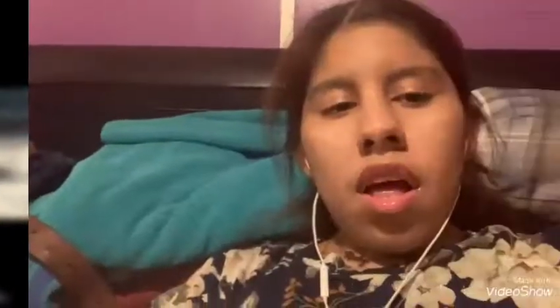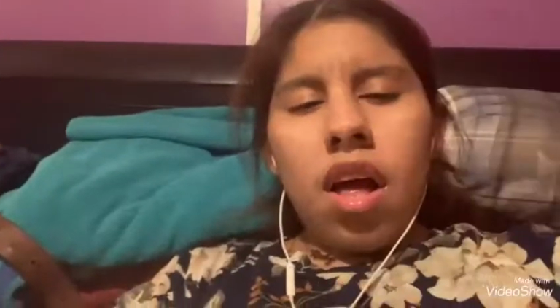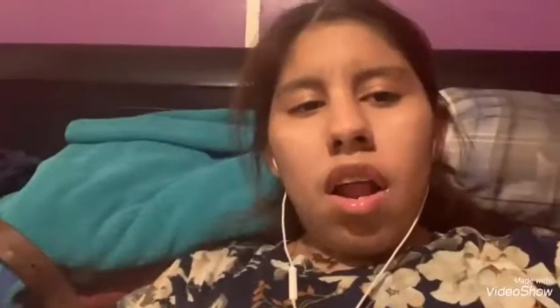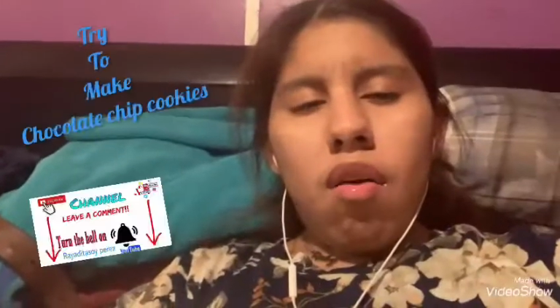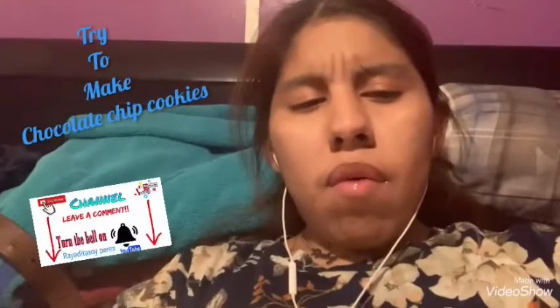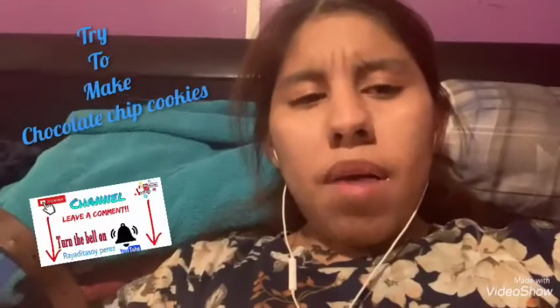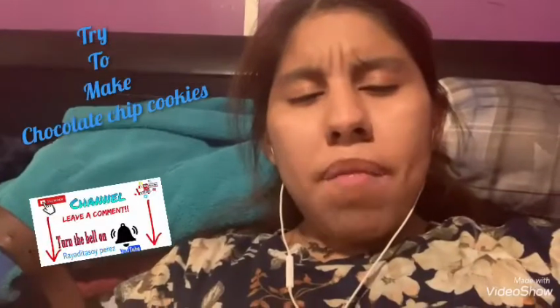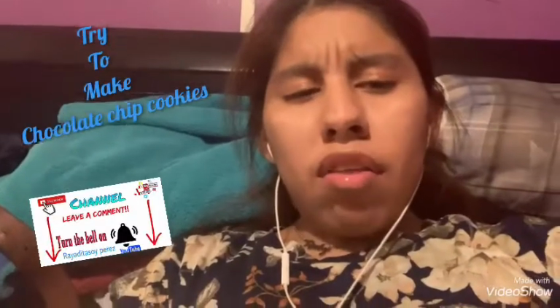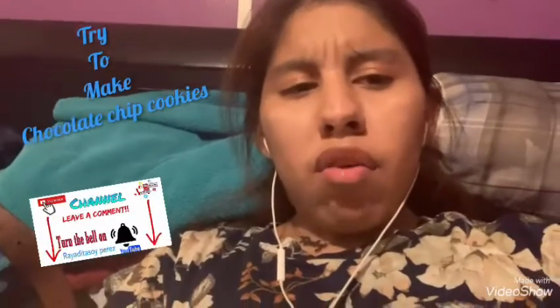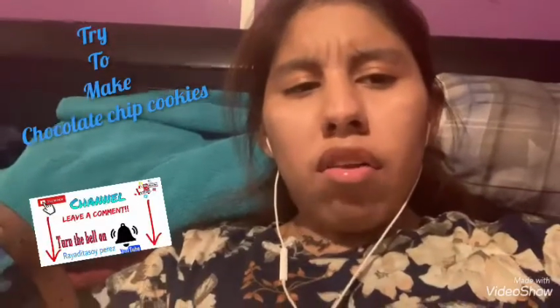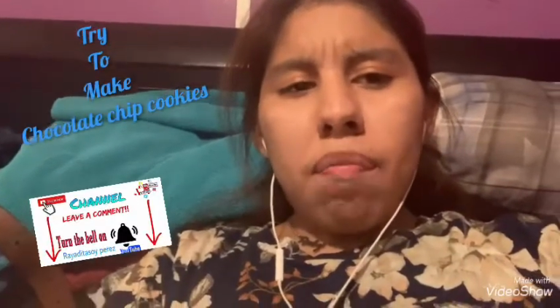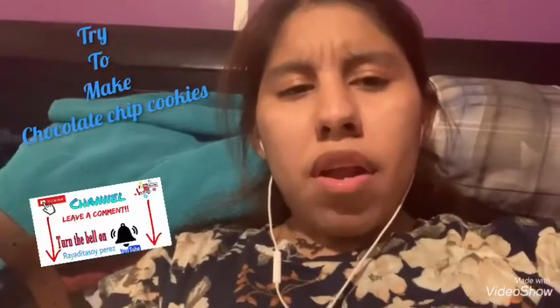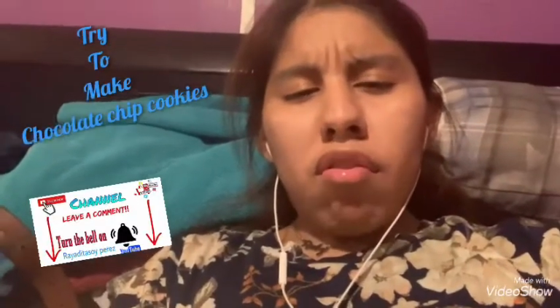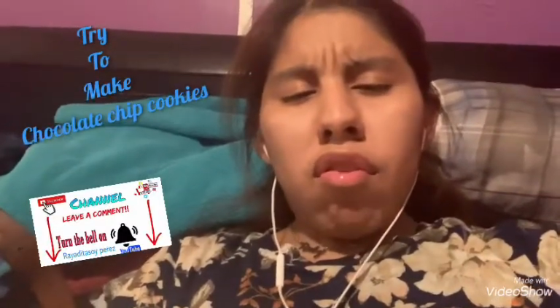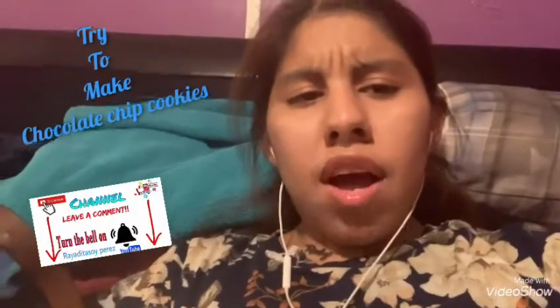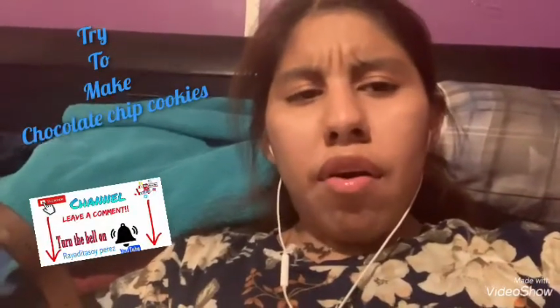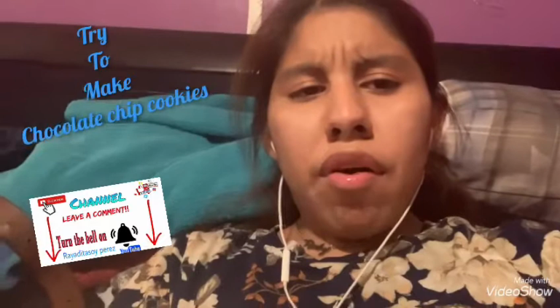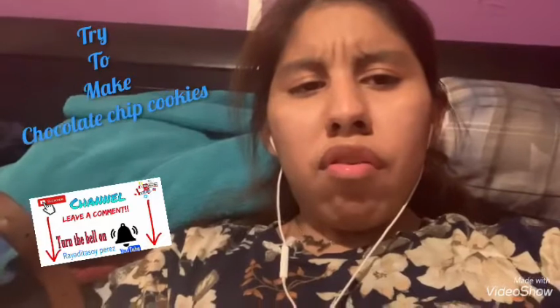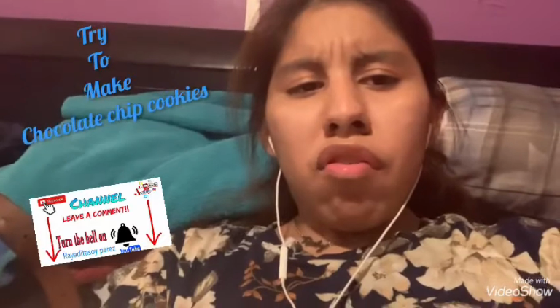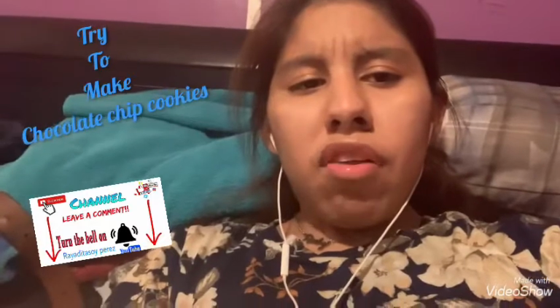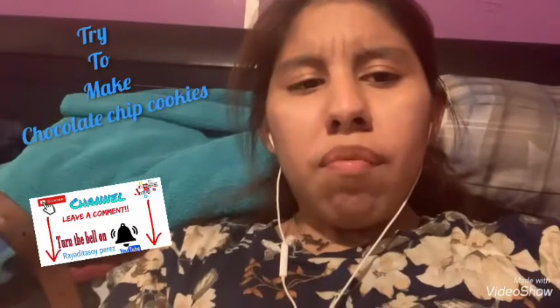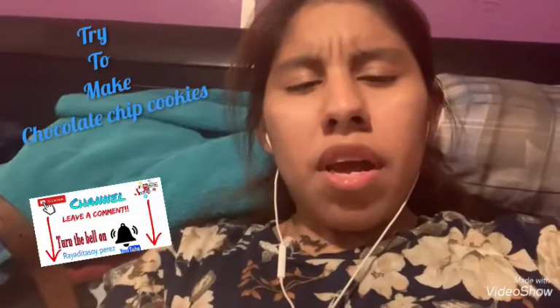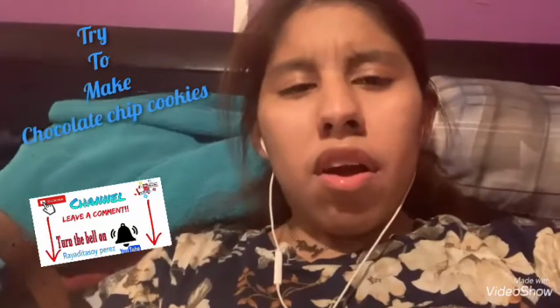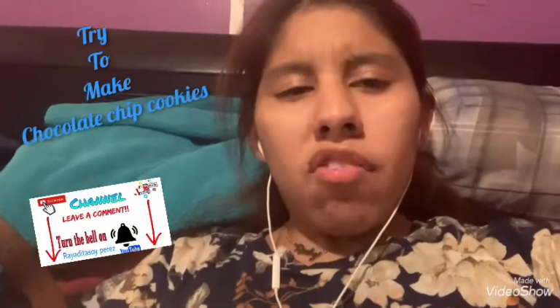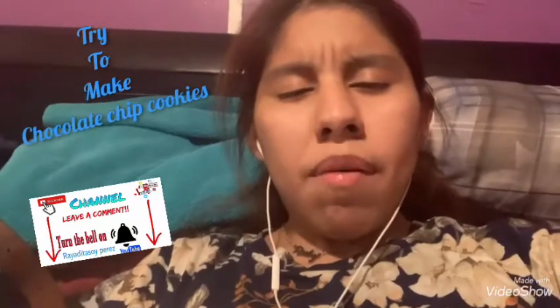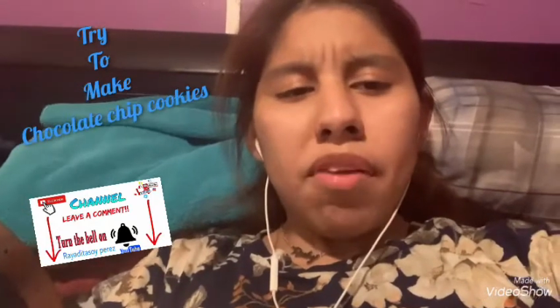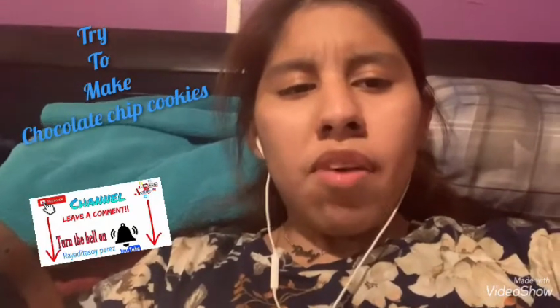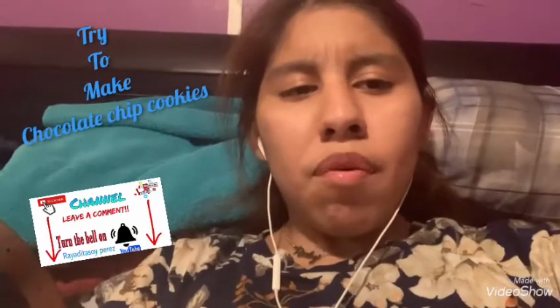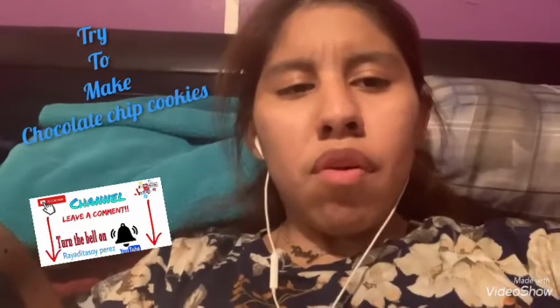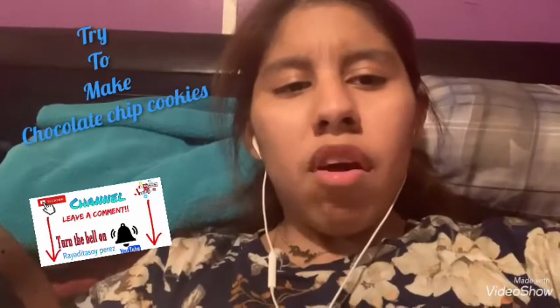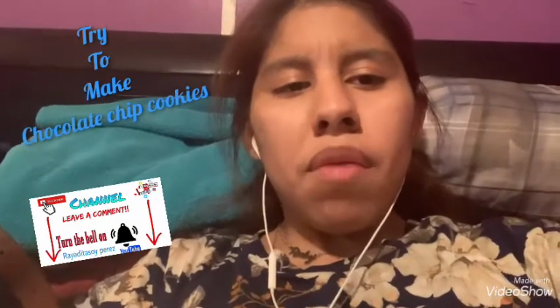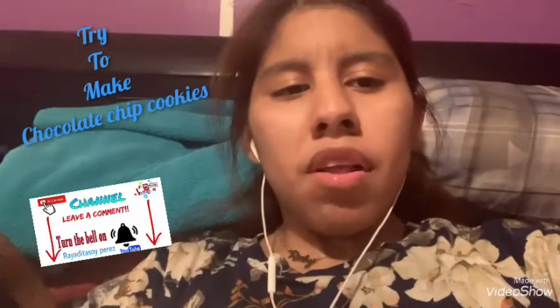Hello, welcome back to Raita Zopera. Today I'm going to try to make a chocolate chip cookie. I hope you like this video.